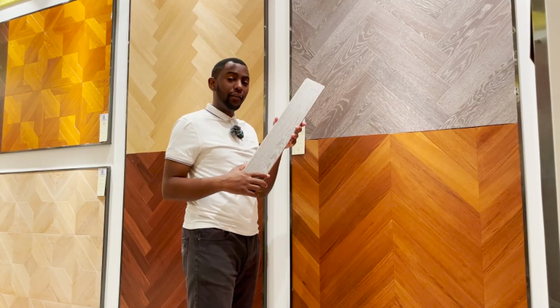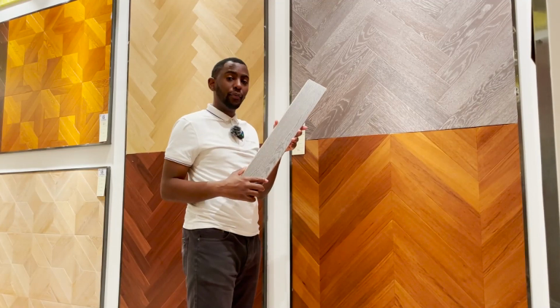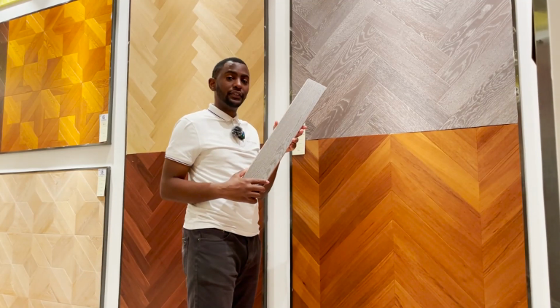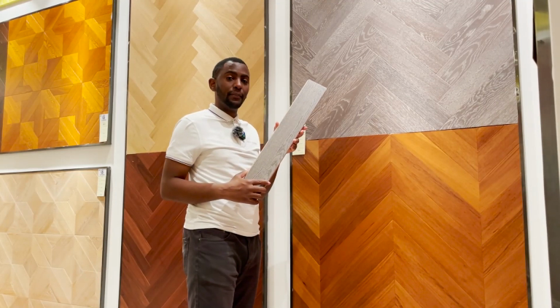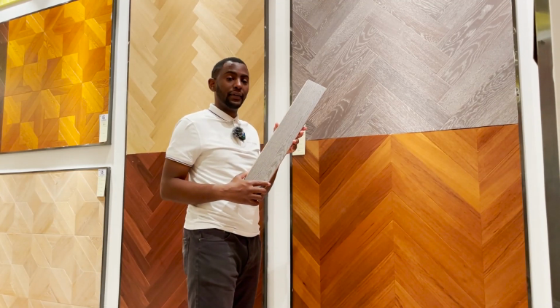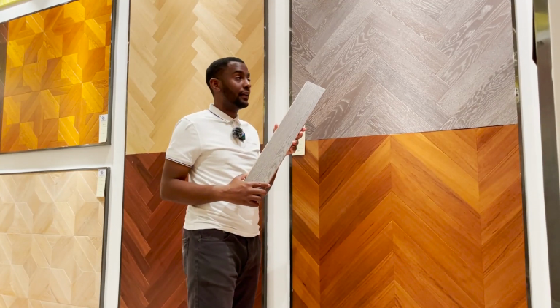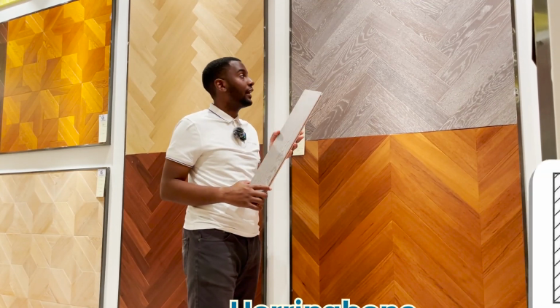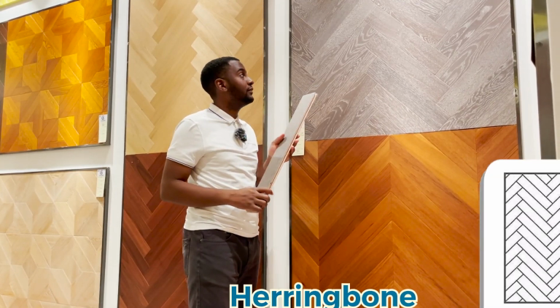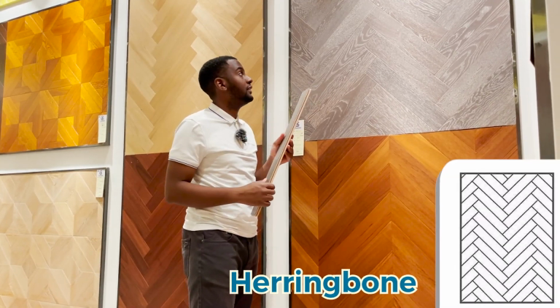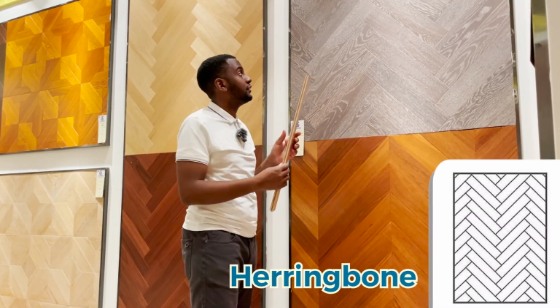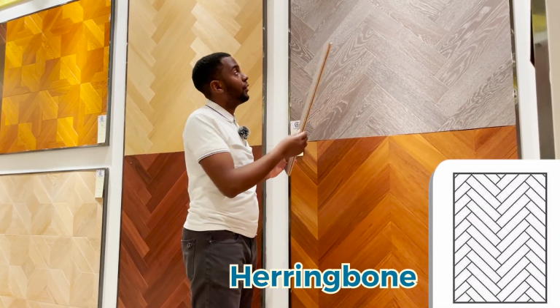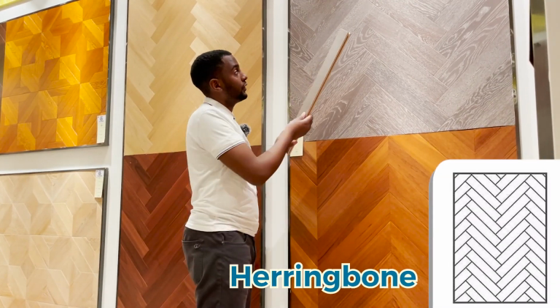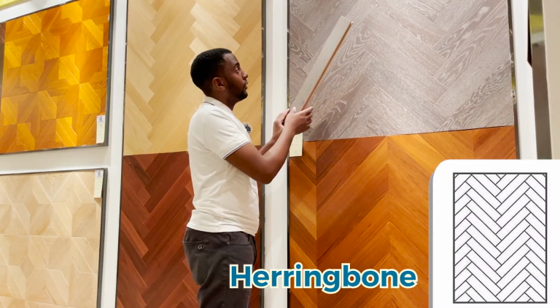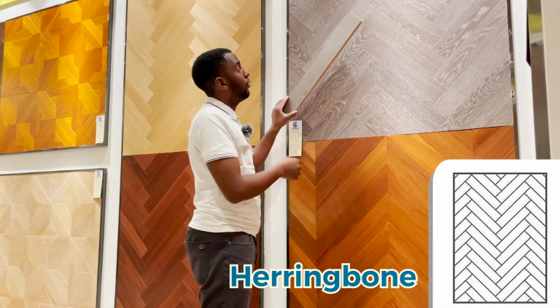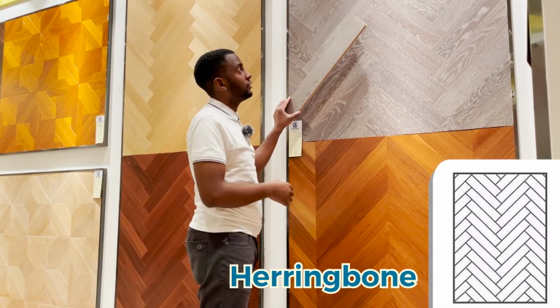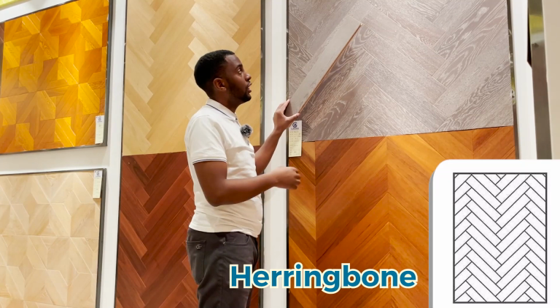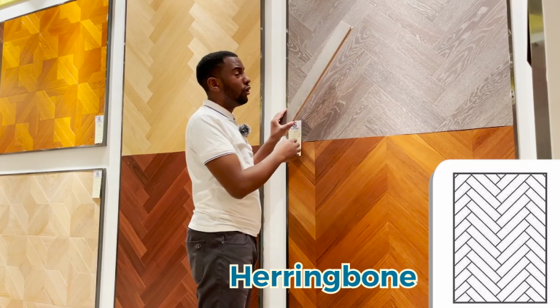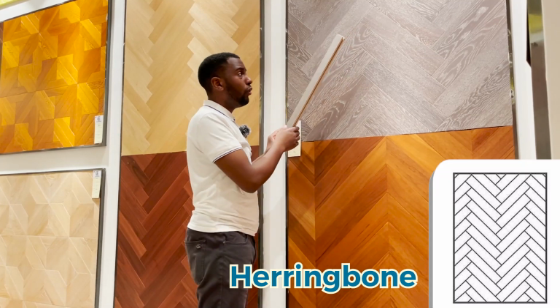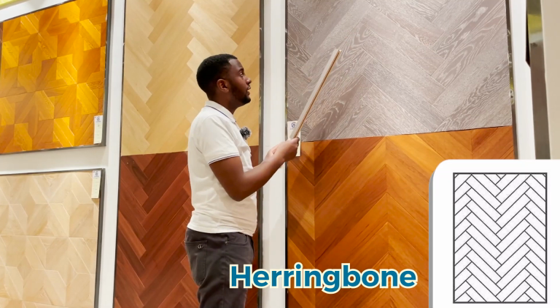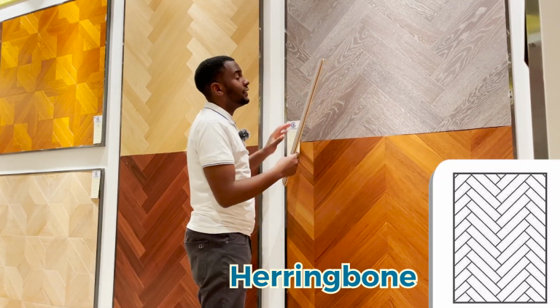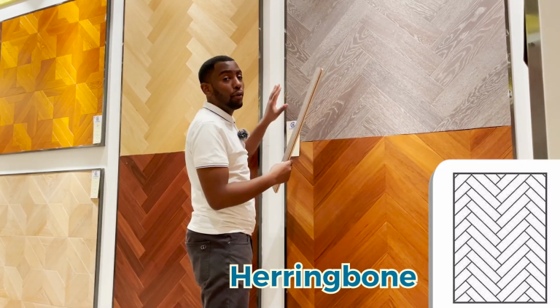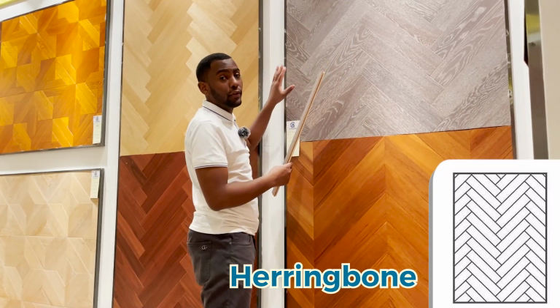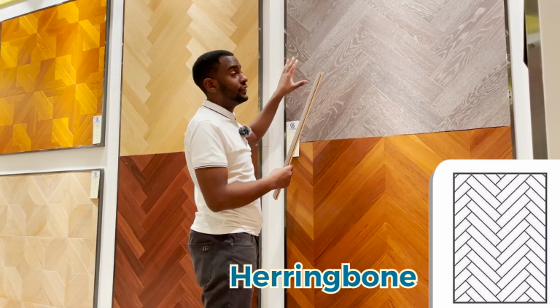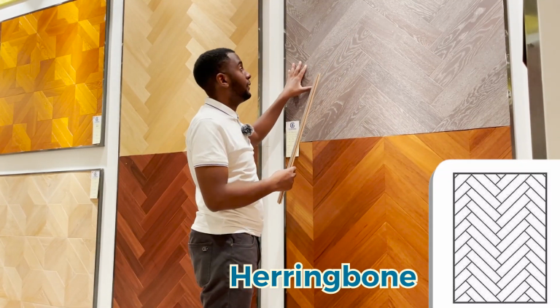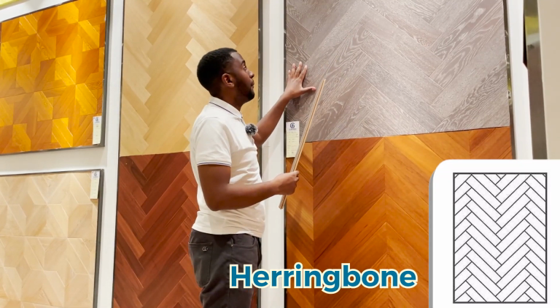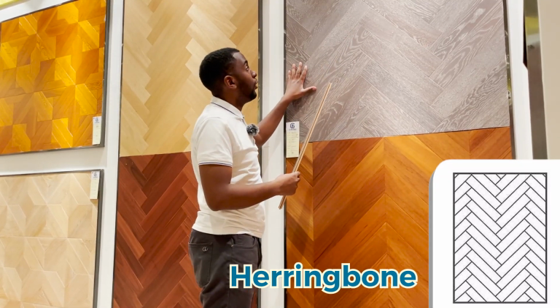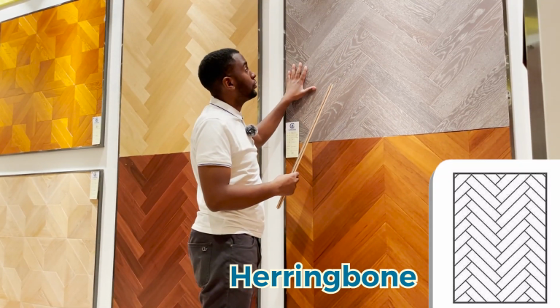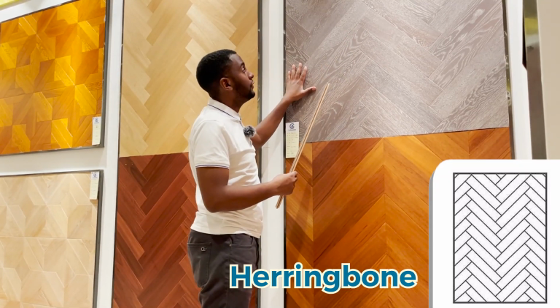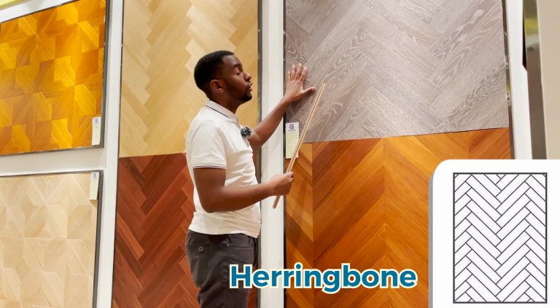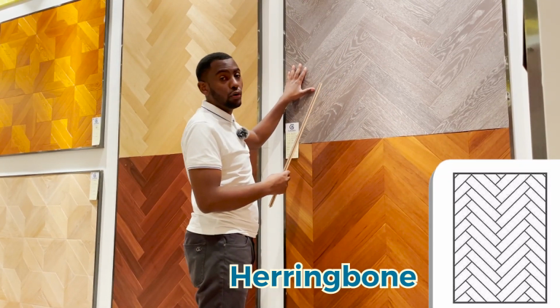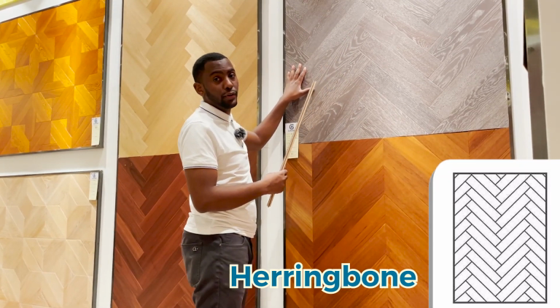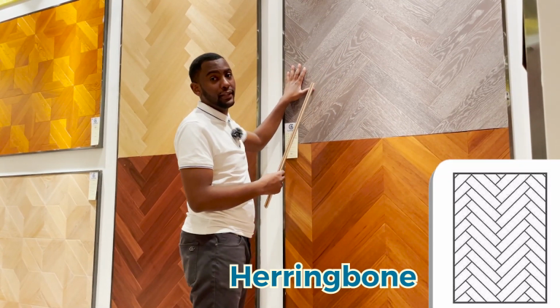The herringbone design pattern comes in these rectangular boards. Not only is it a popular design, but it also gives you long durability.